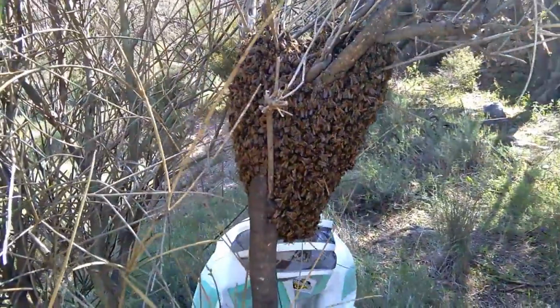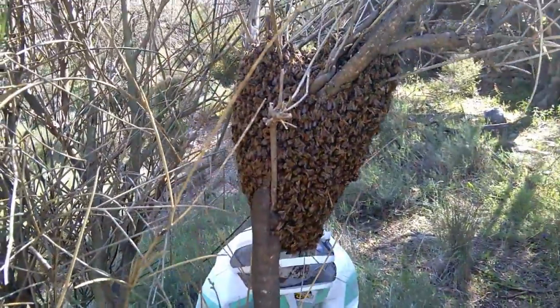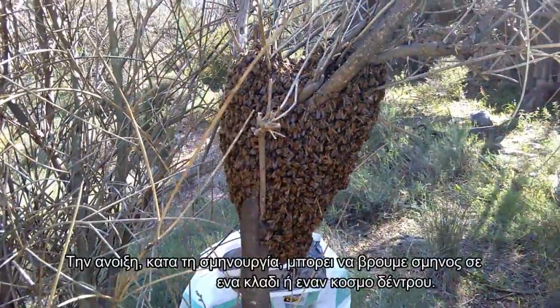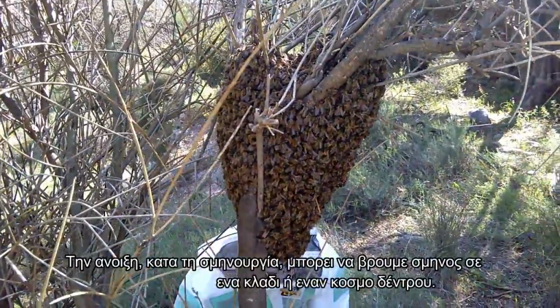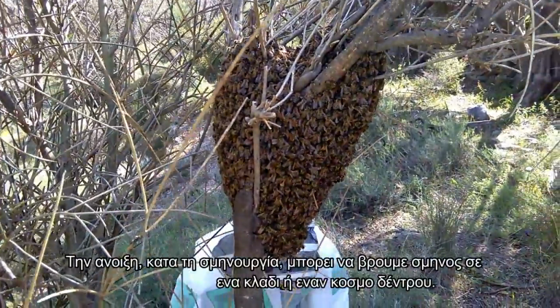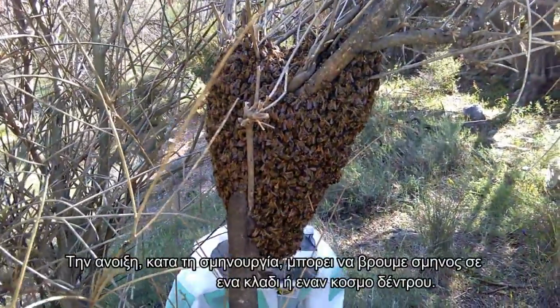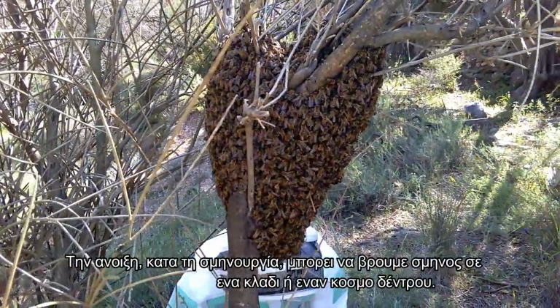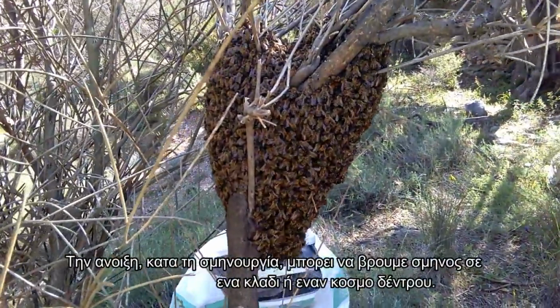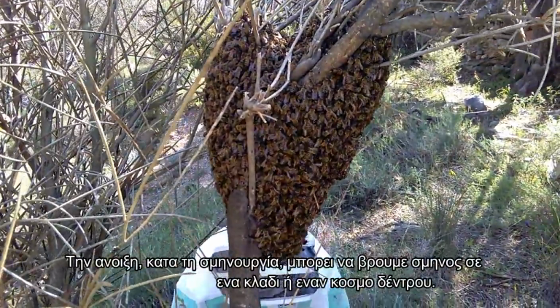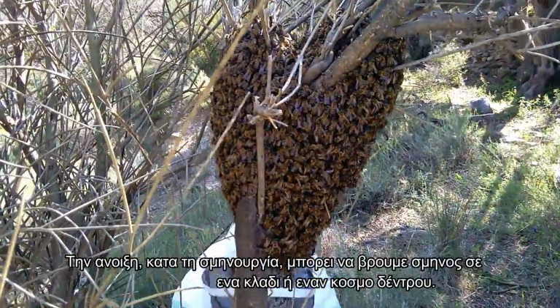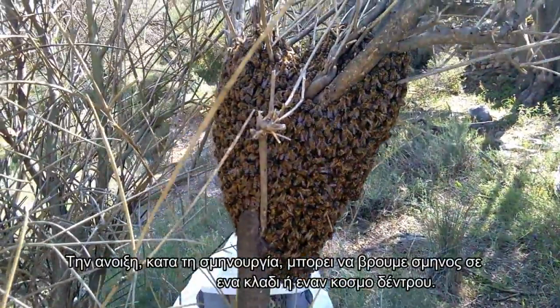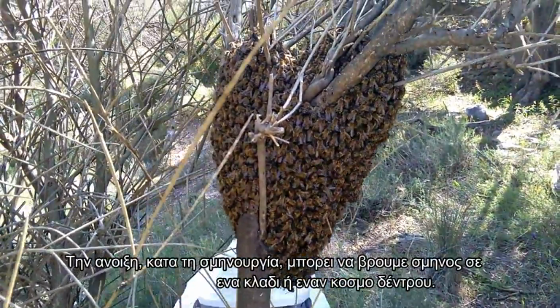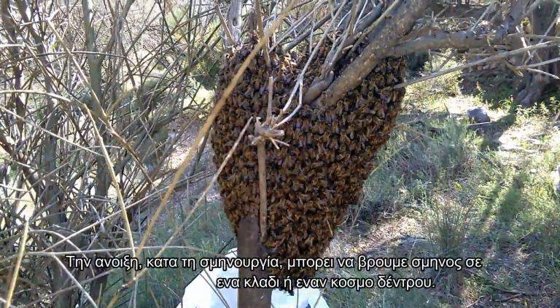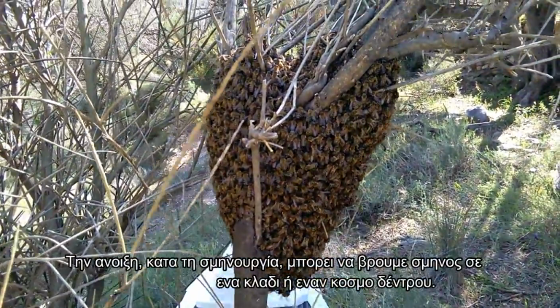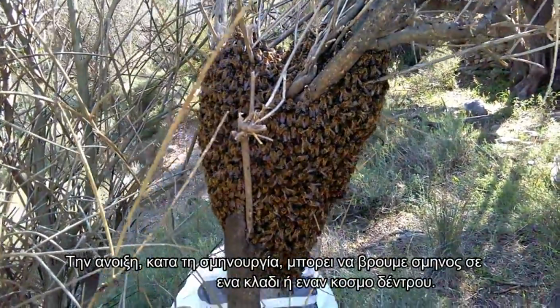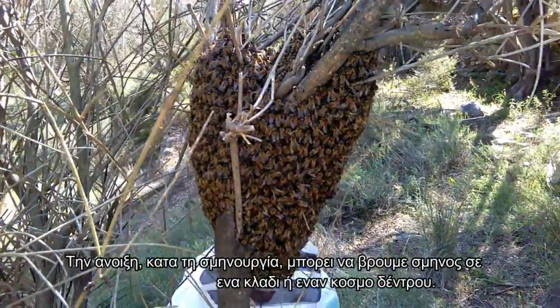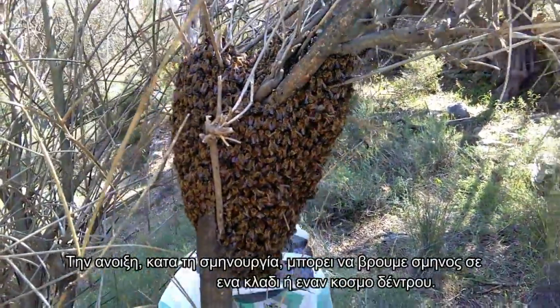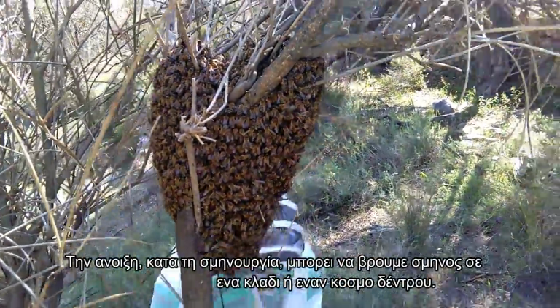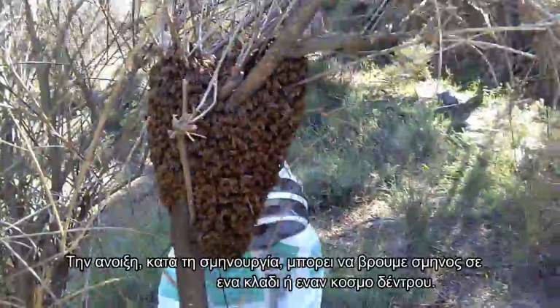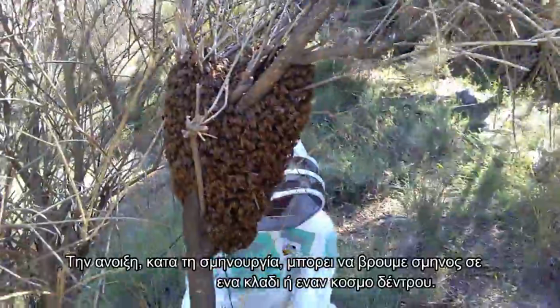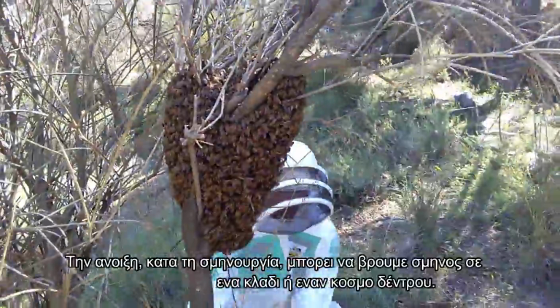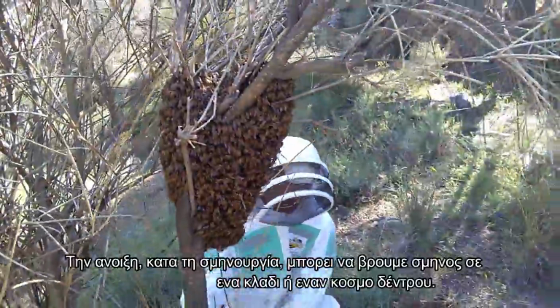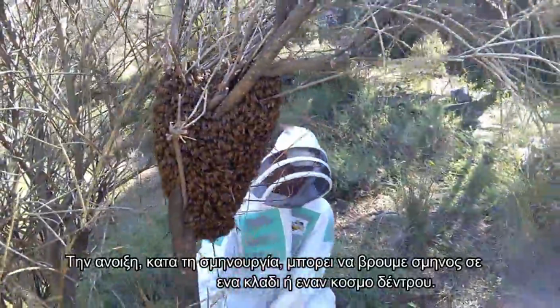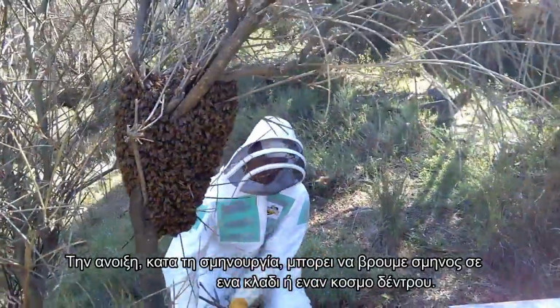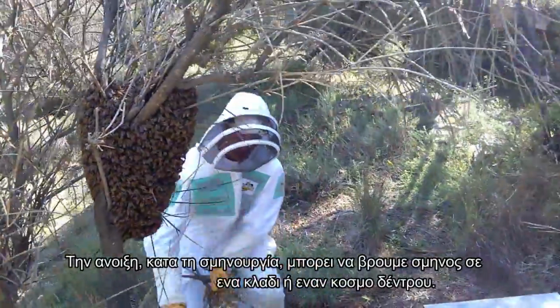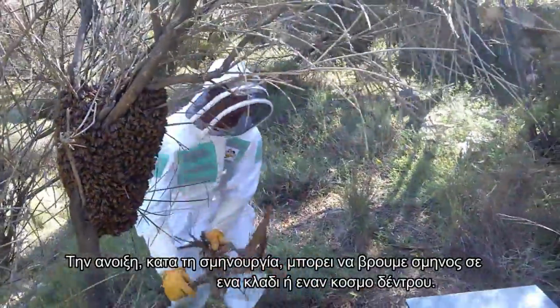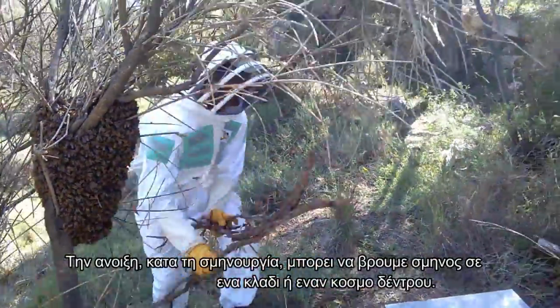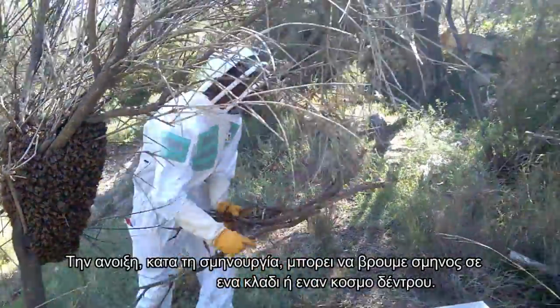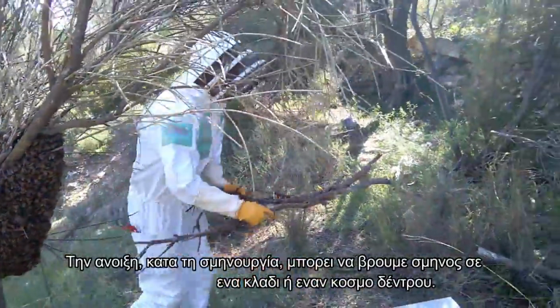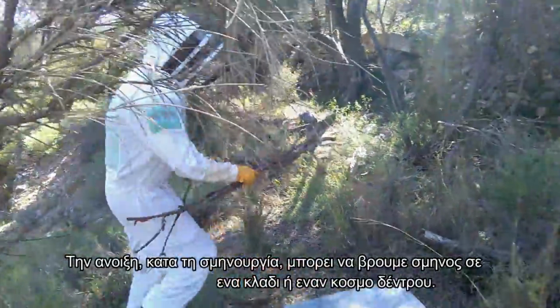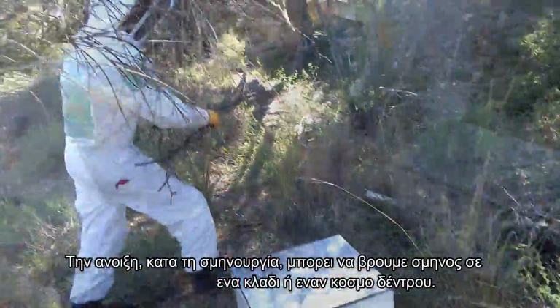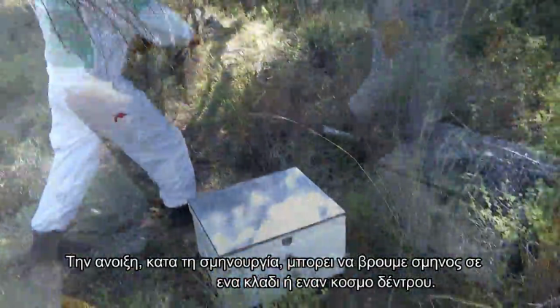In spring, during the swarming season, it is possible to find a swarm on a tree branch or a trunk.